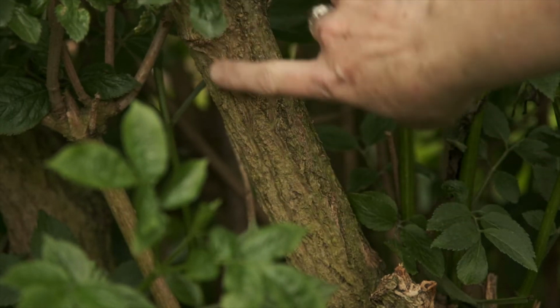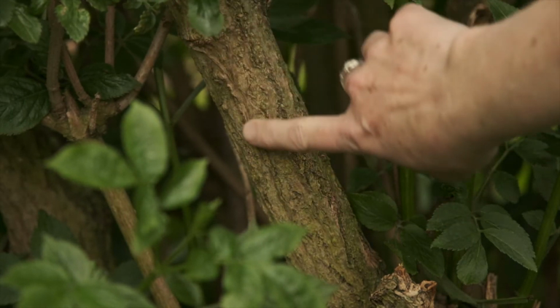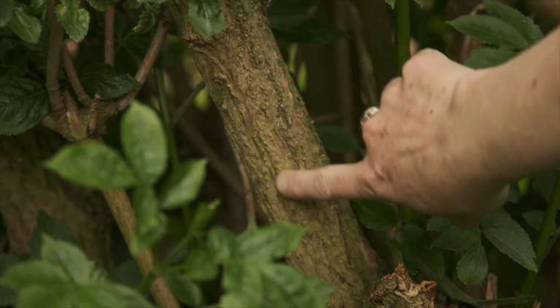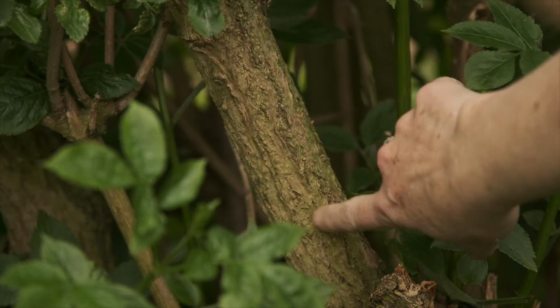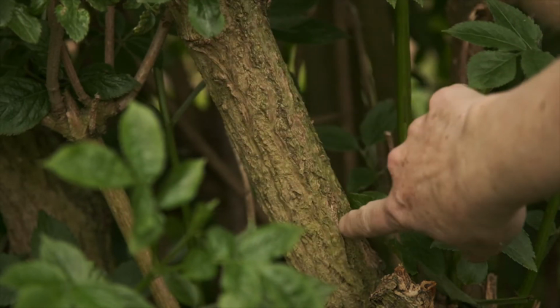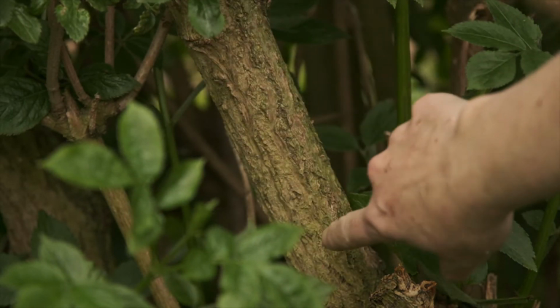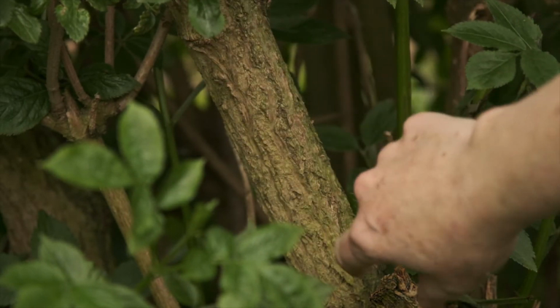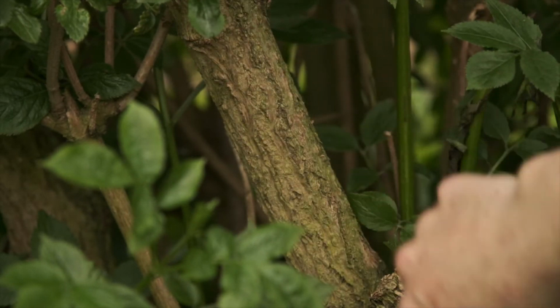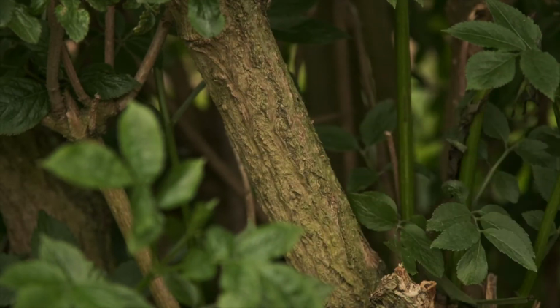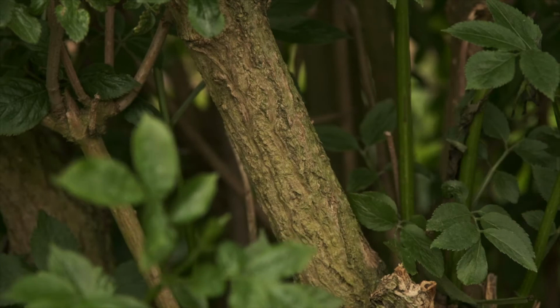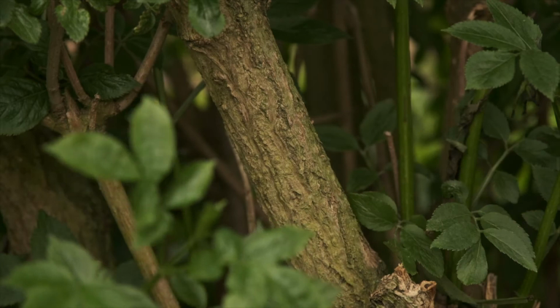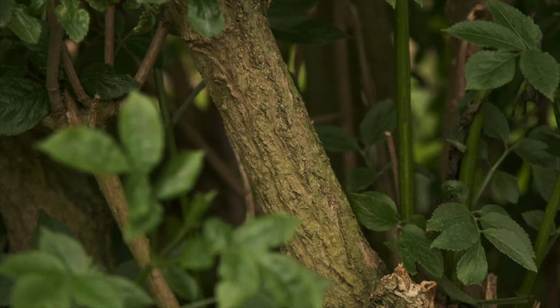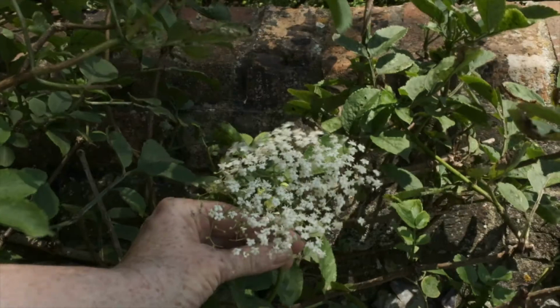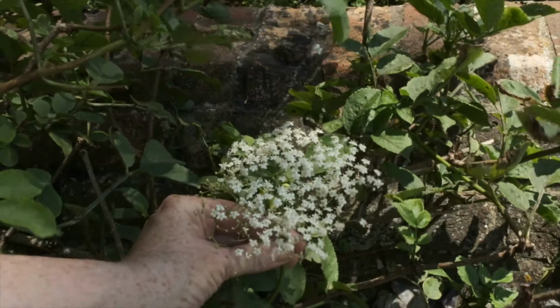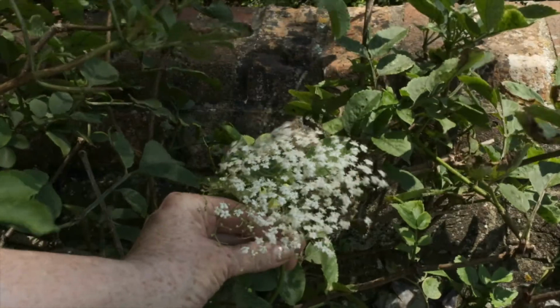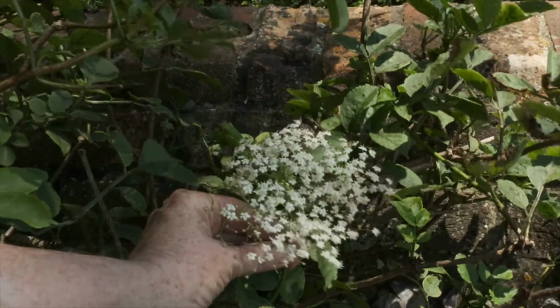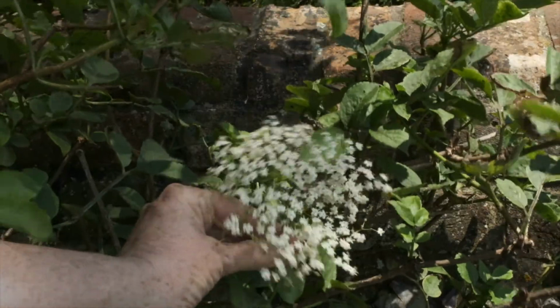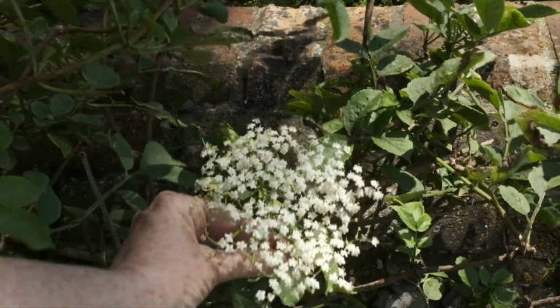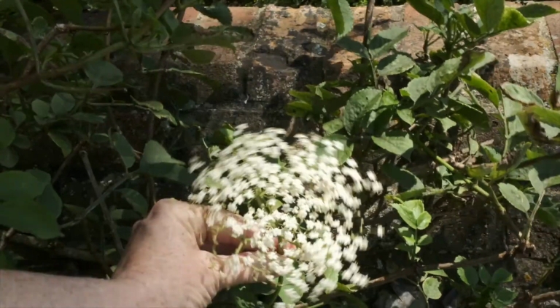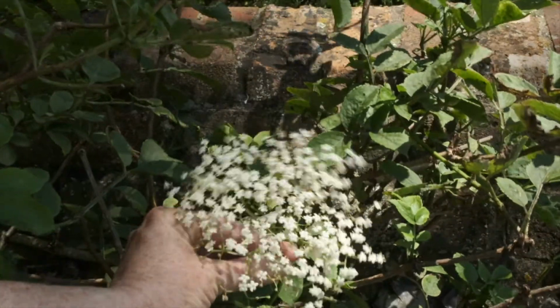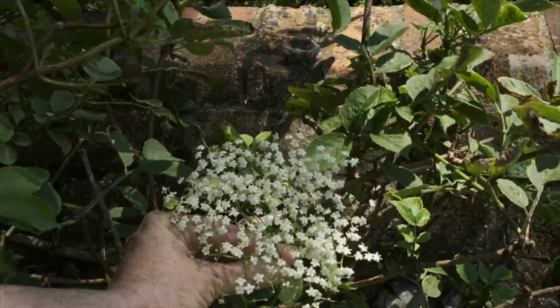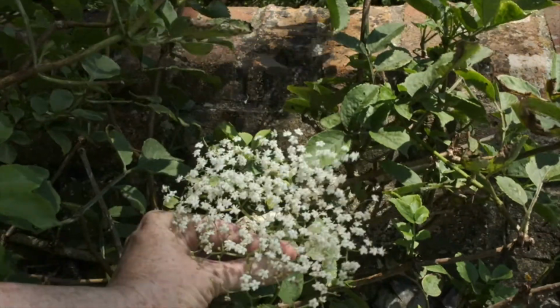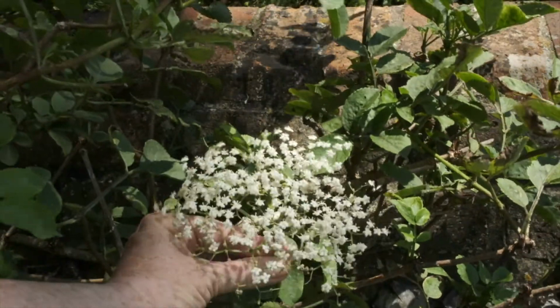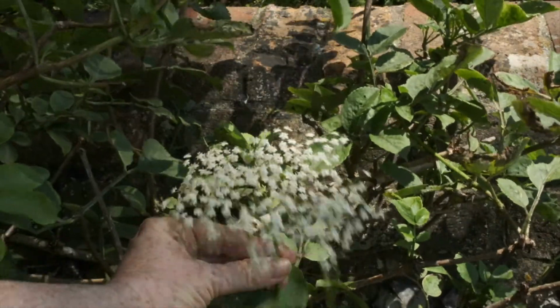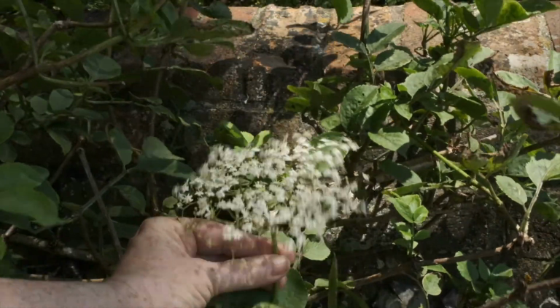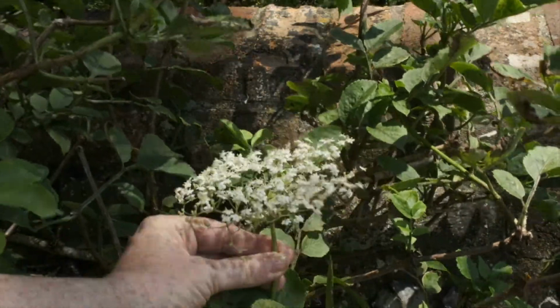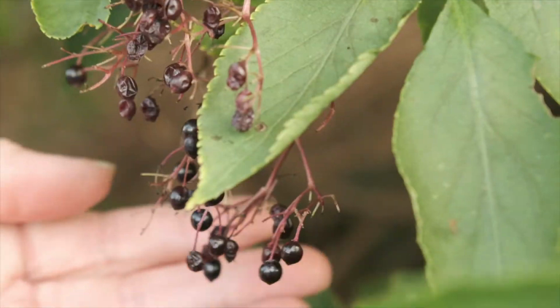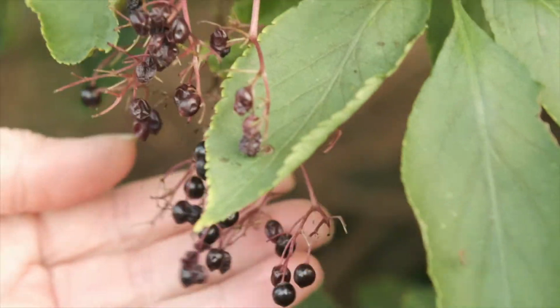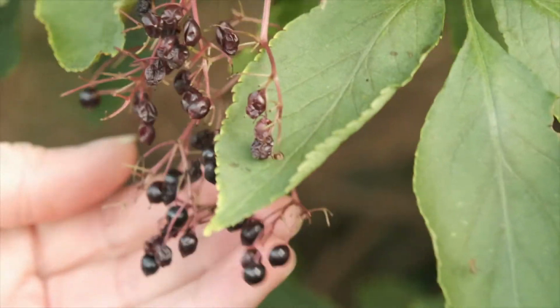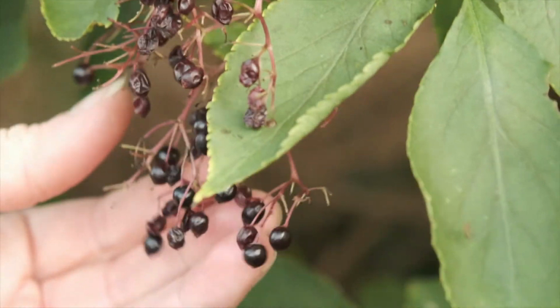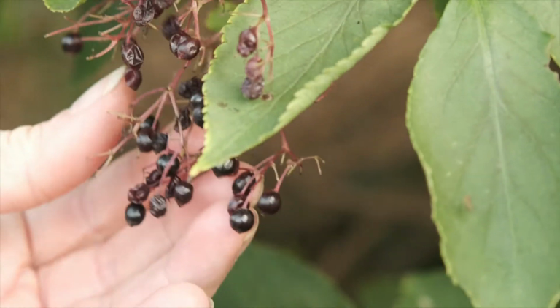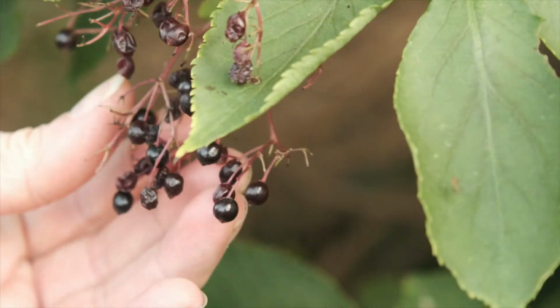Later in the year, the tree will be covered in clusters of creamy white flowers, which are followed by purple-black berries in the autumn.